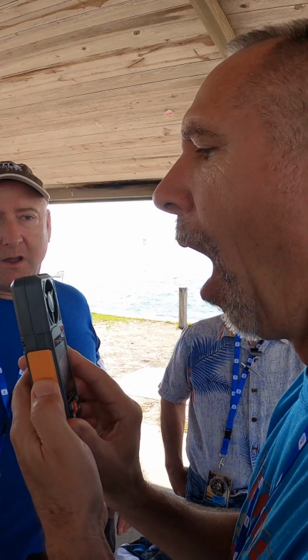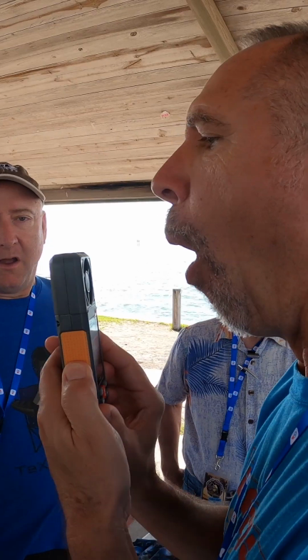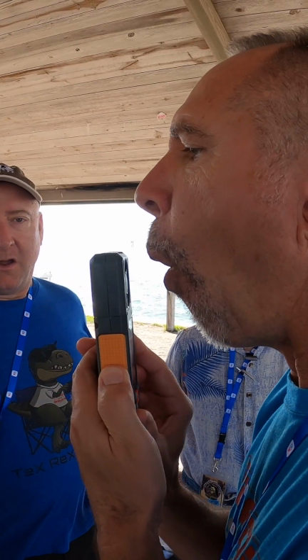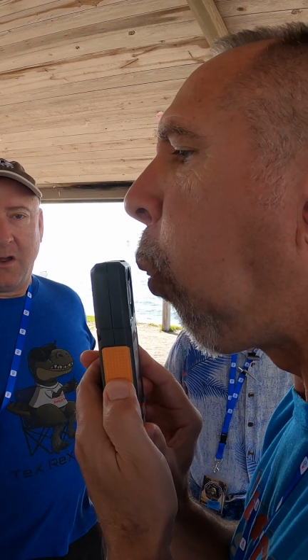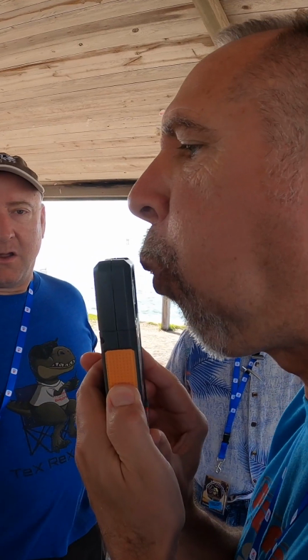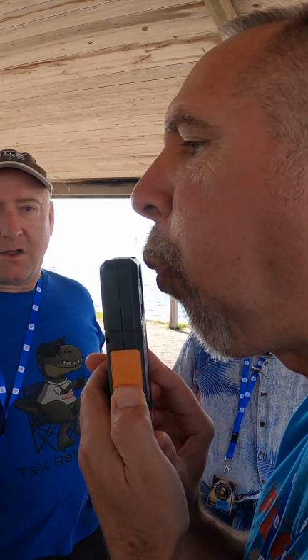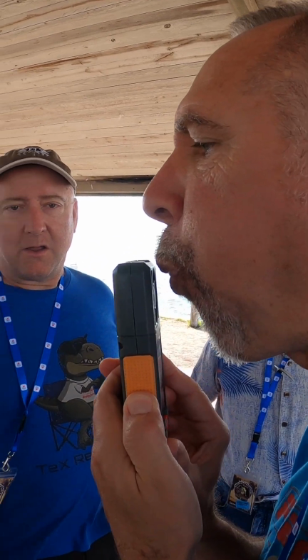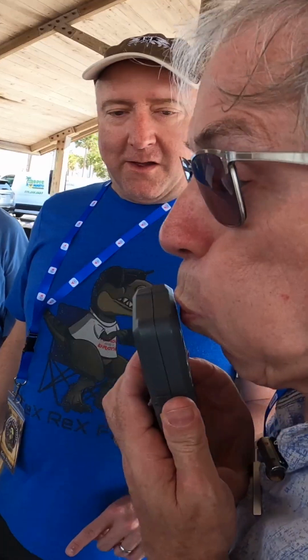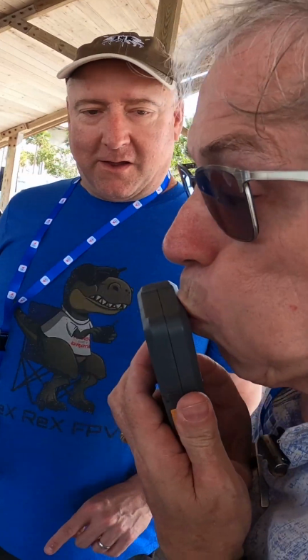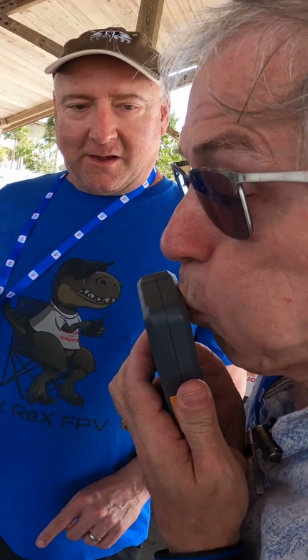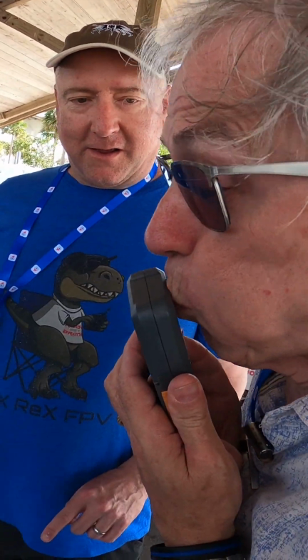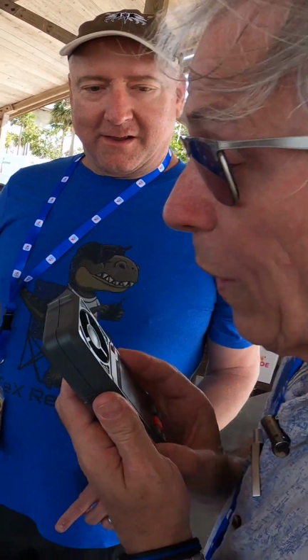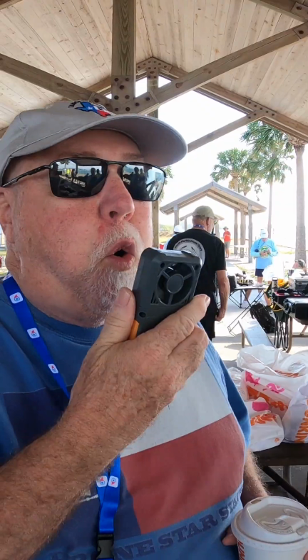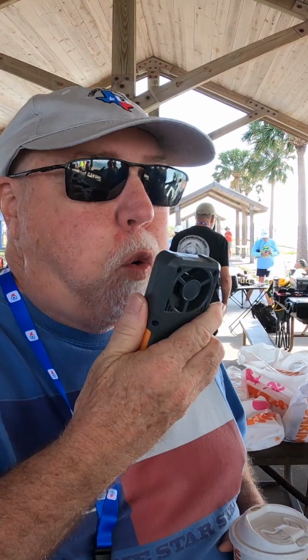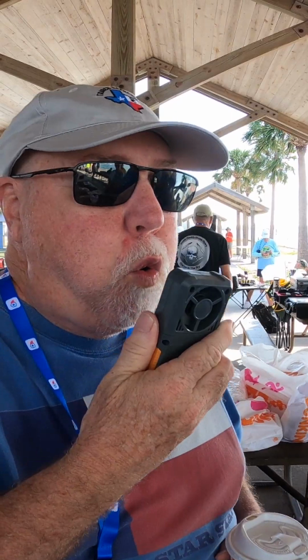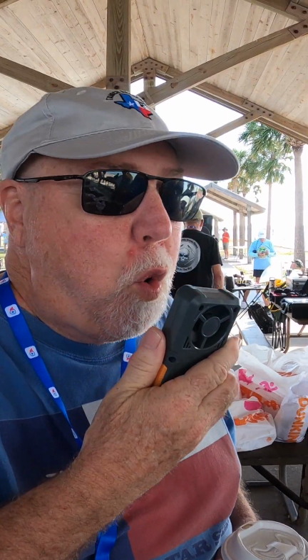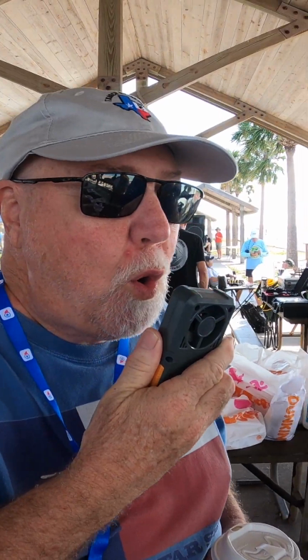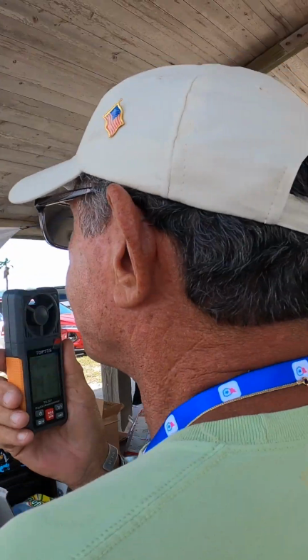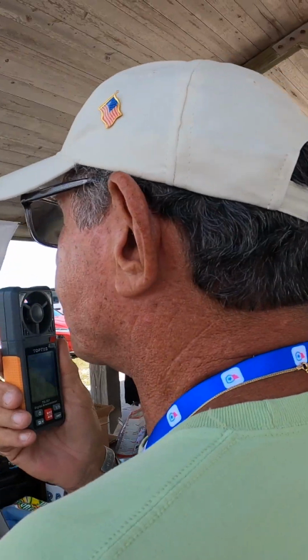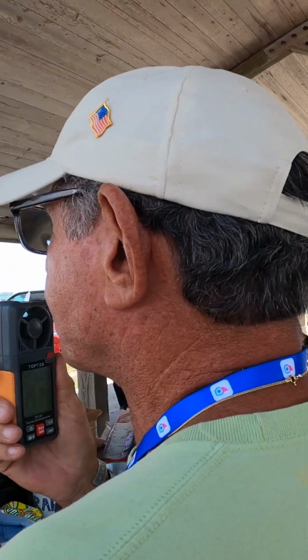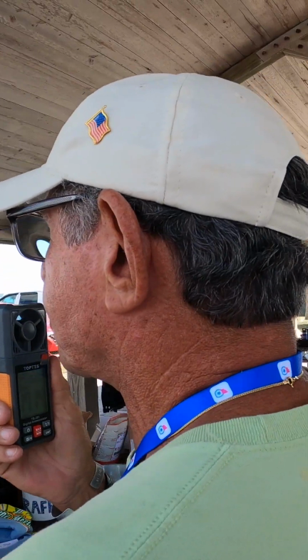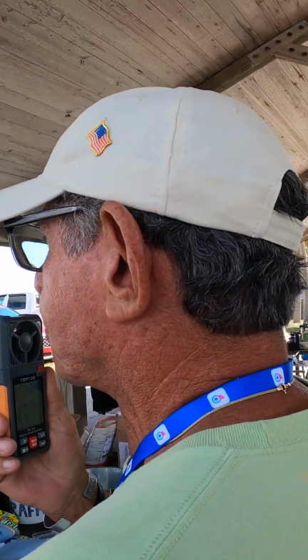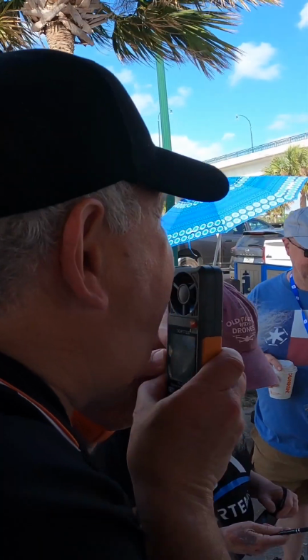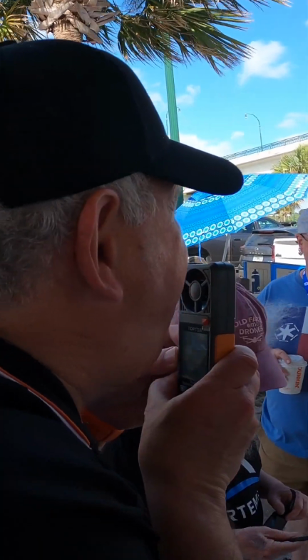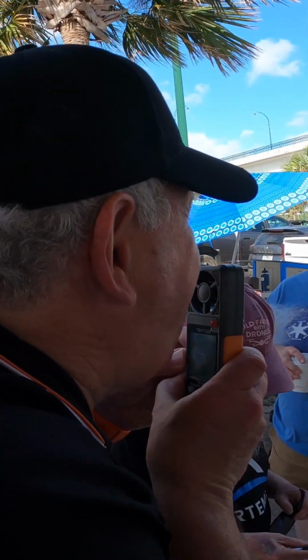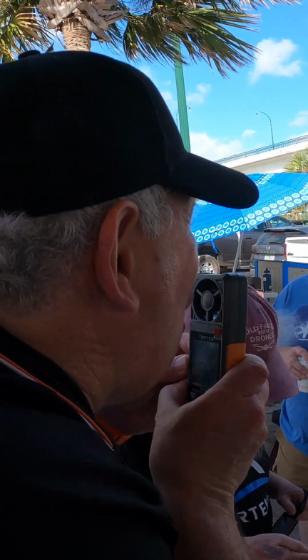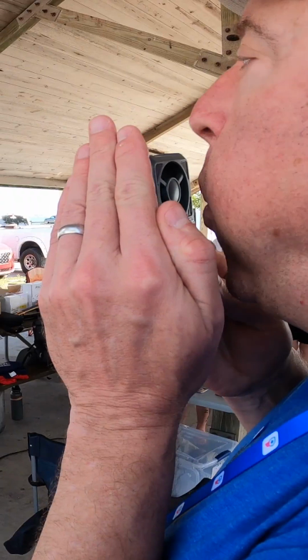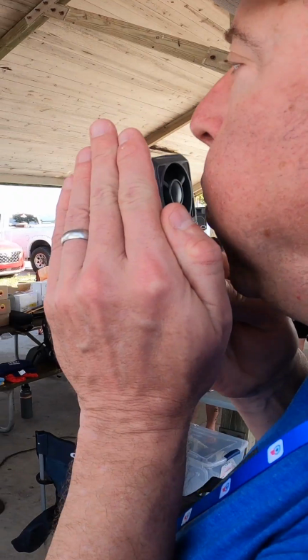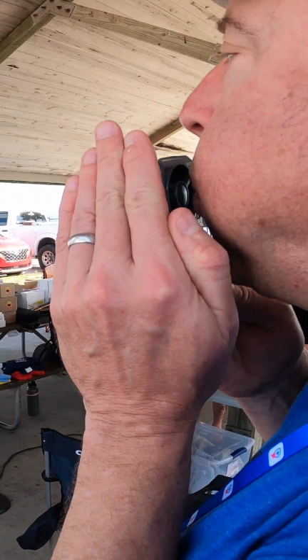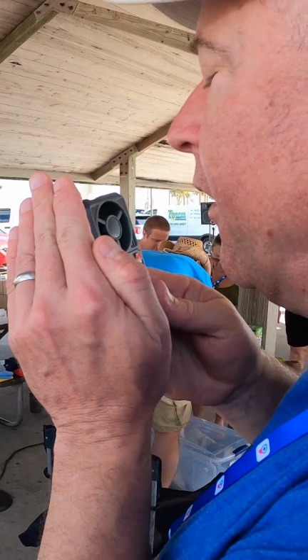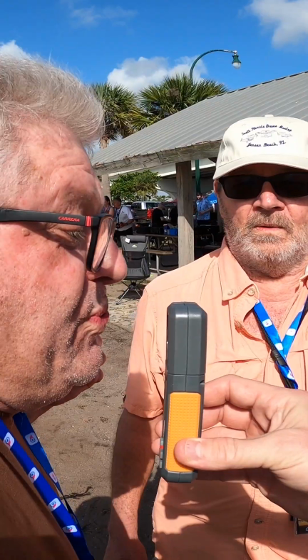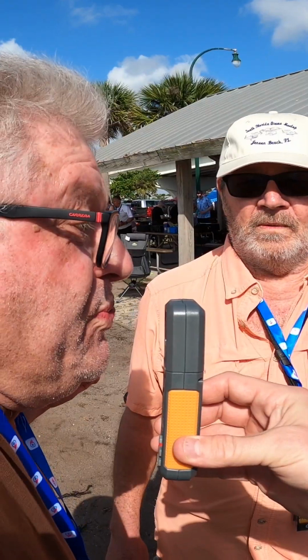Please check the description for a link to purchase this anemometer at a discount and to help support Ready, Set, Drone.